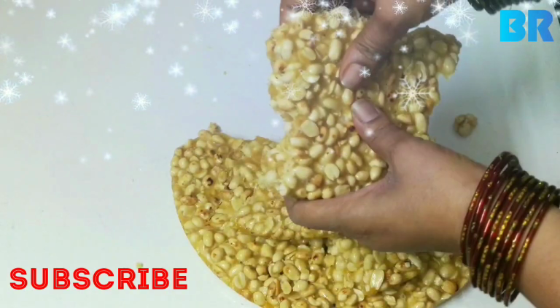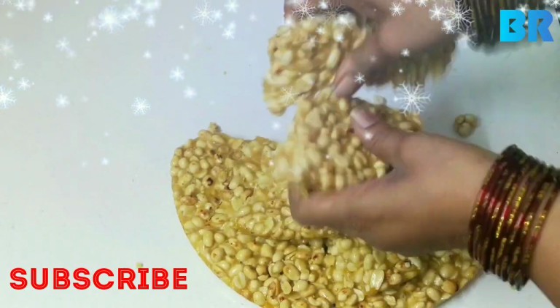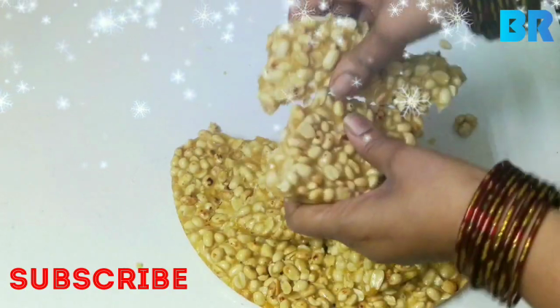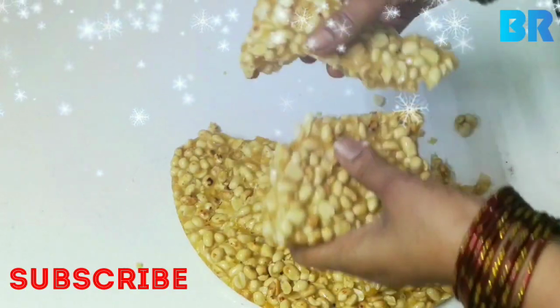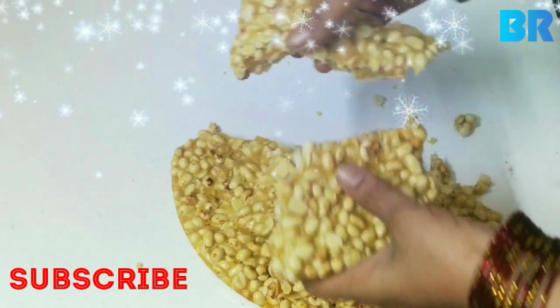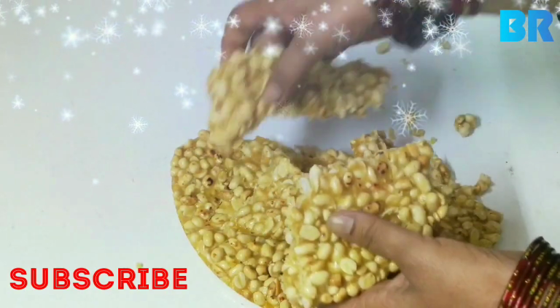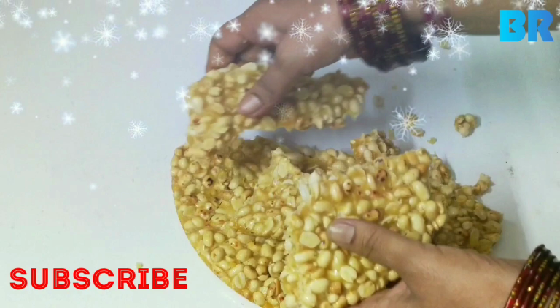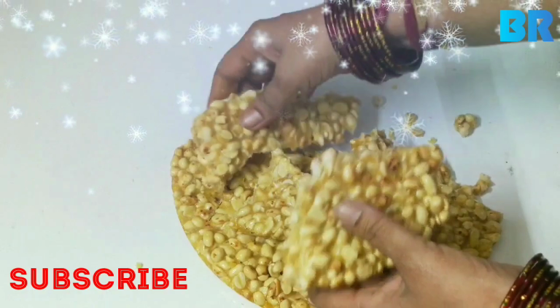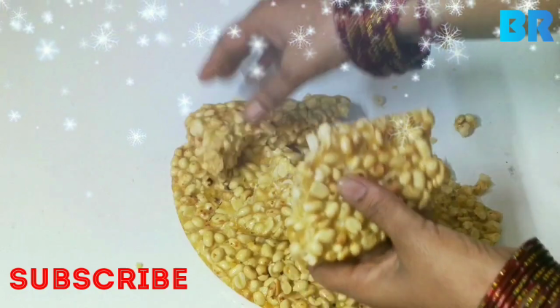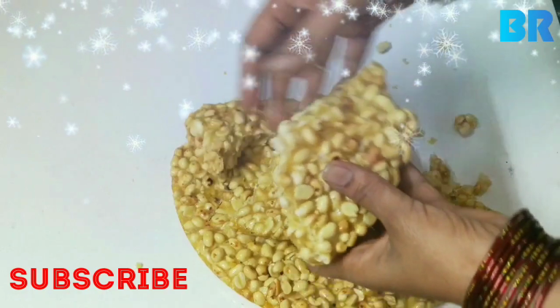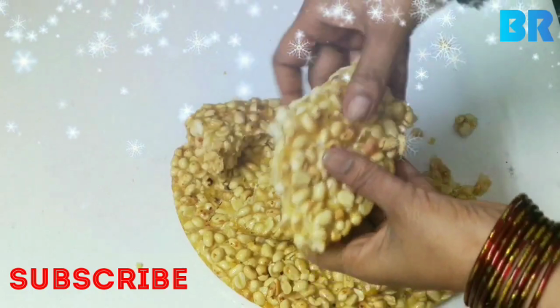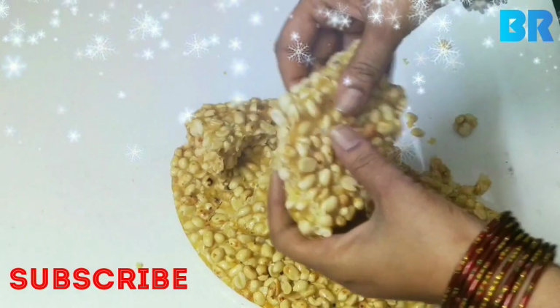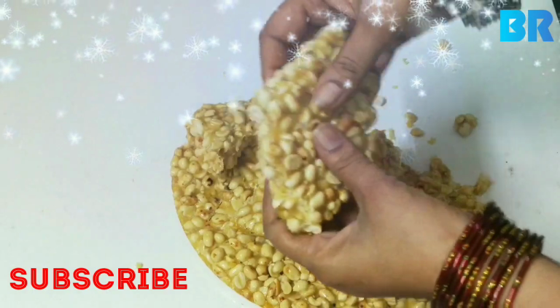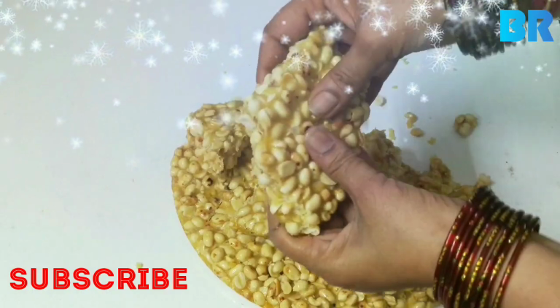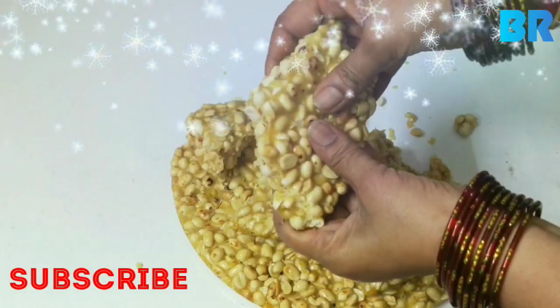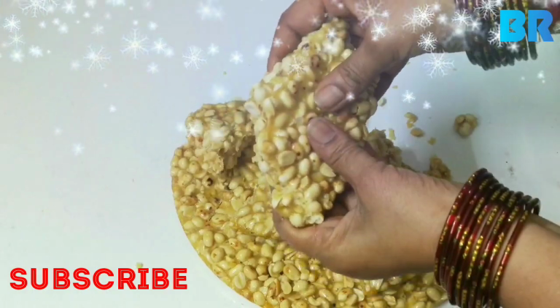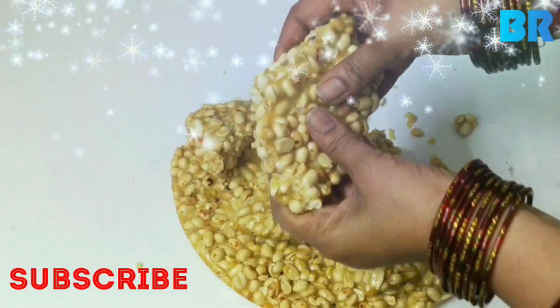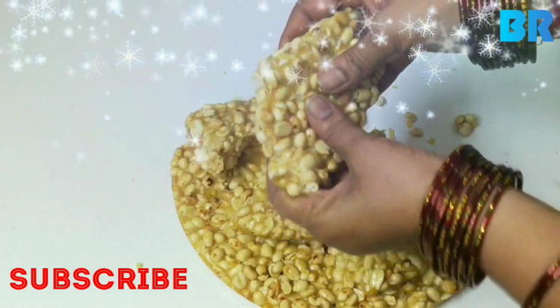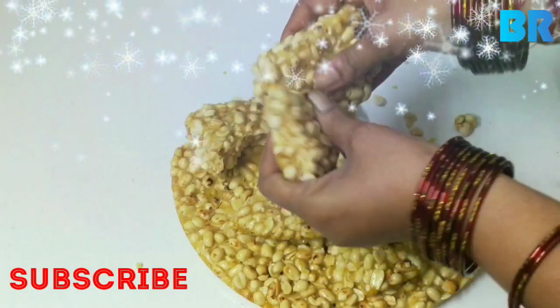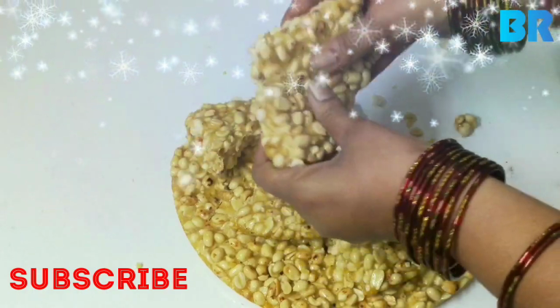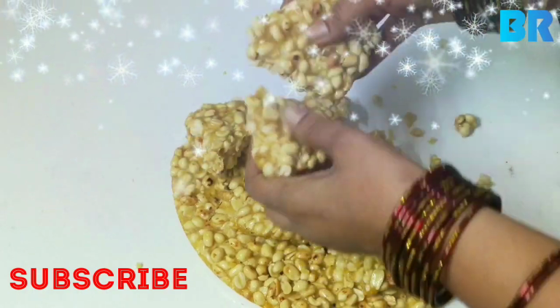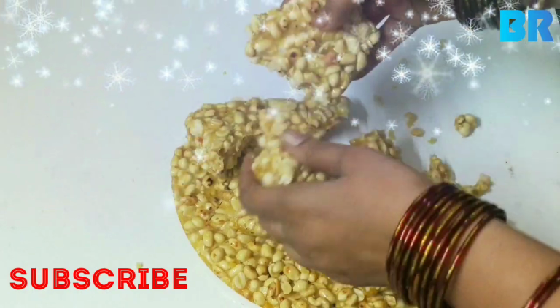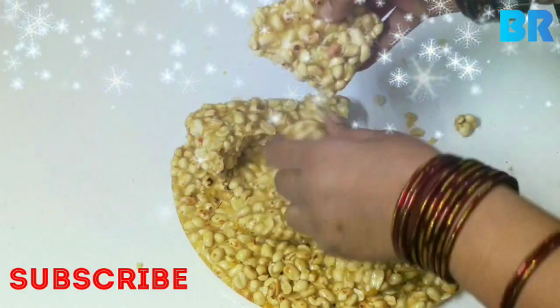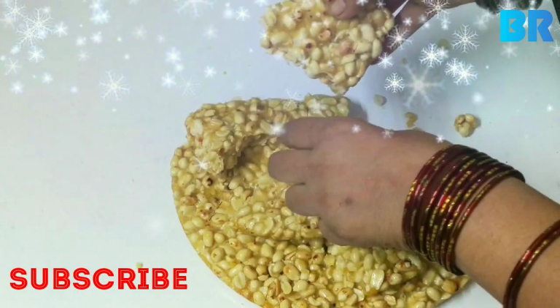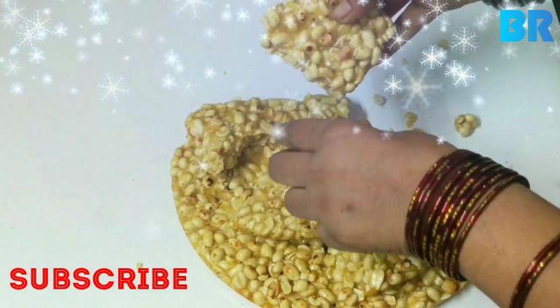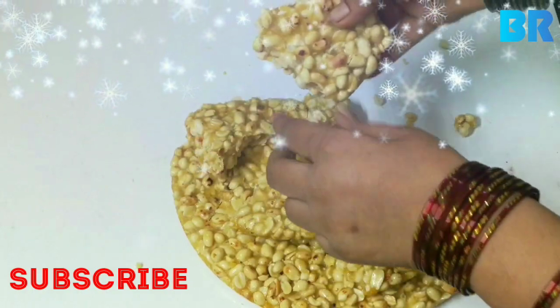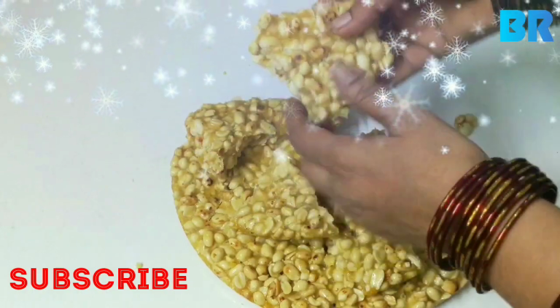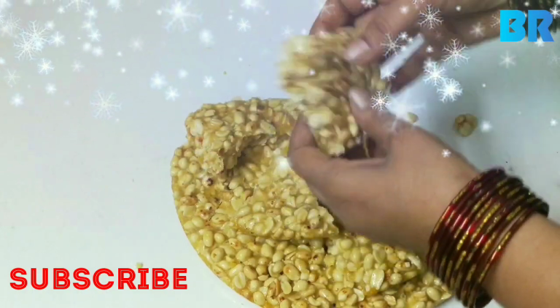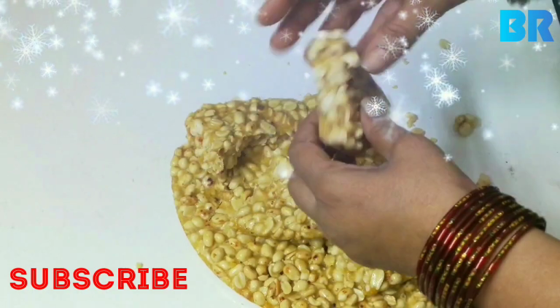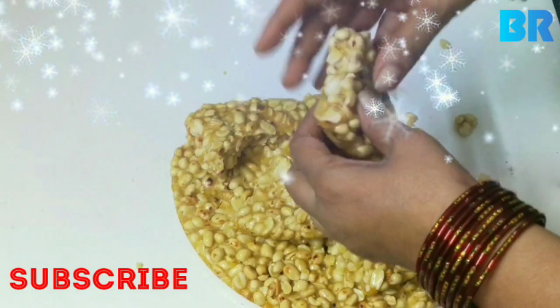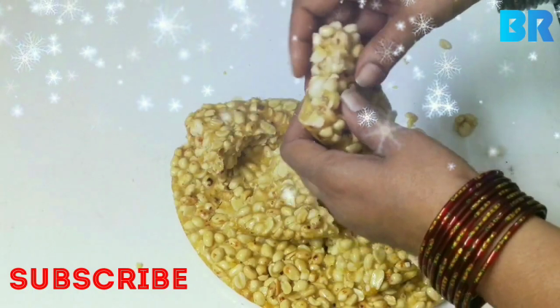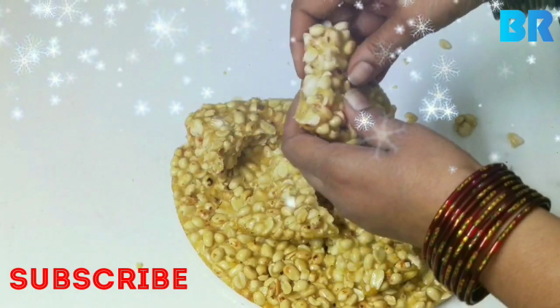you will be able to look for the food. Subscribe and like this channel, and comment on this channel.